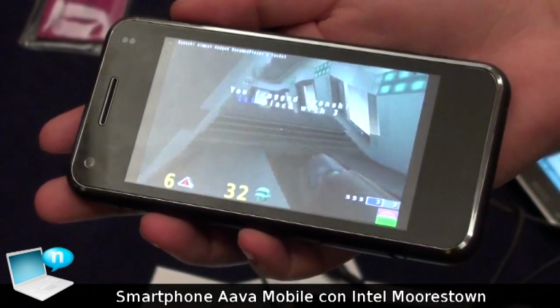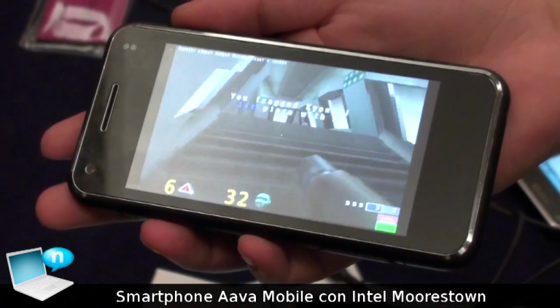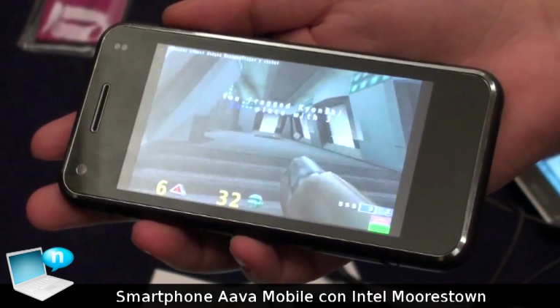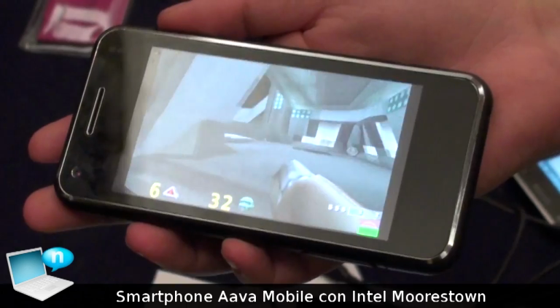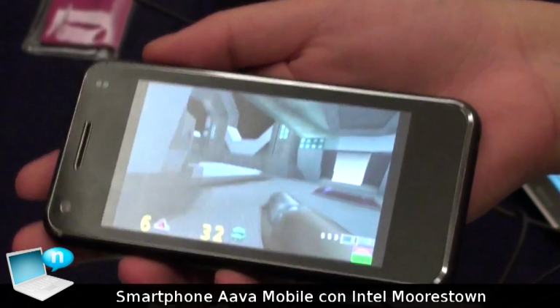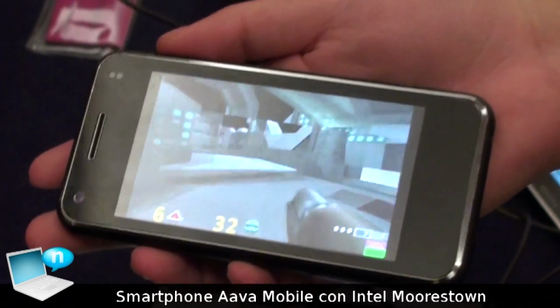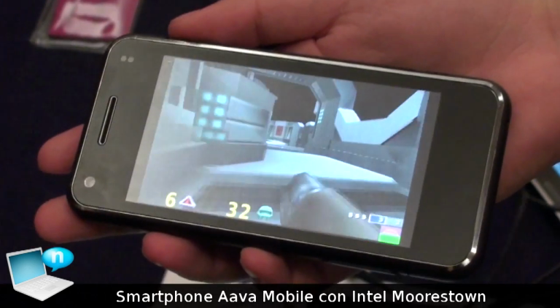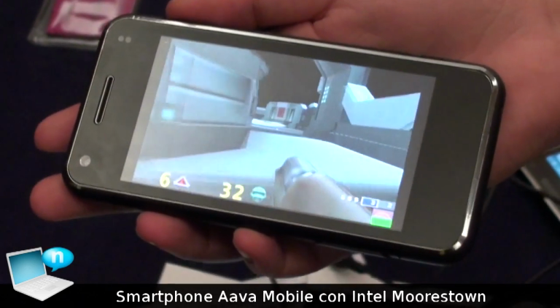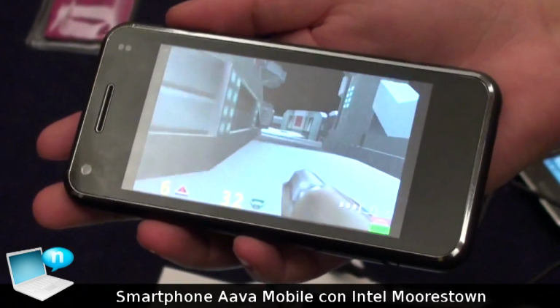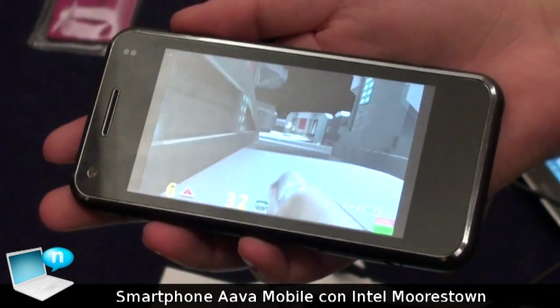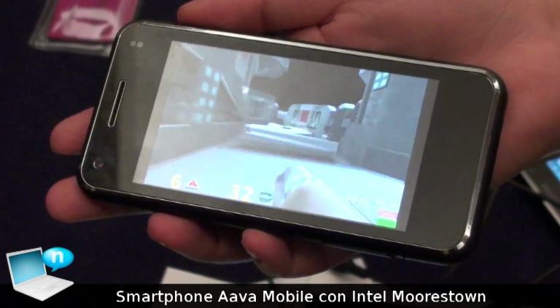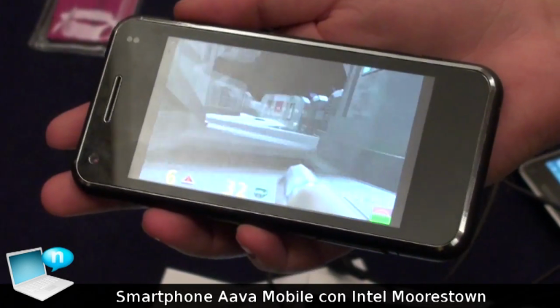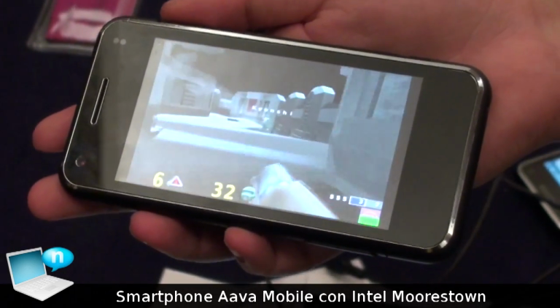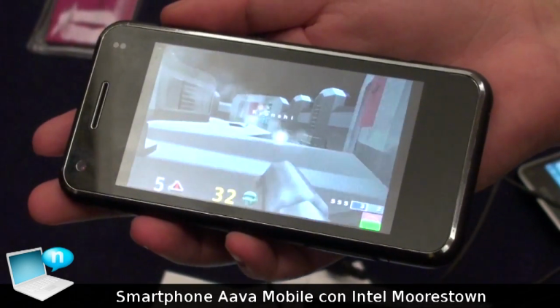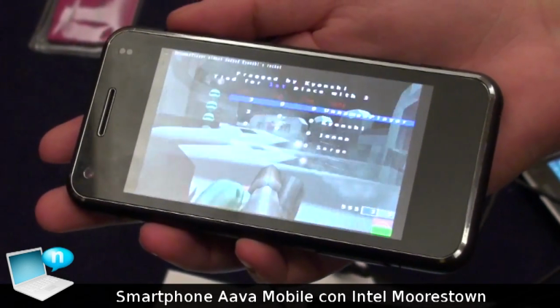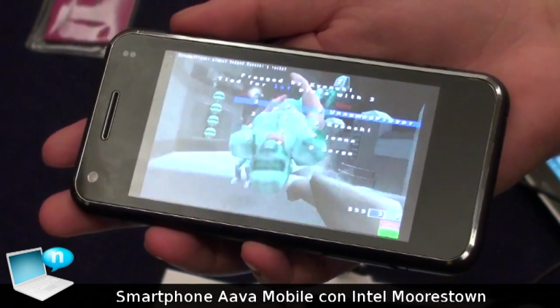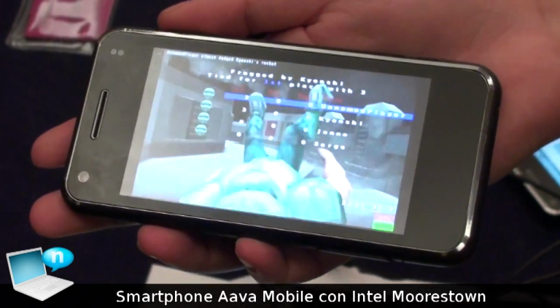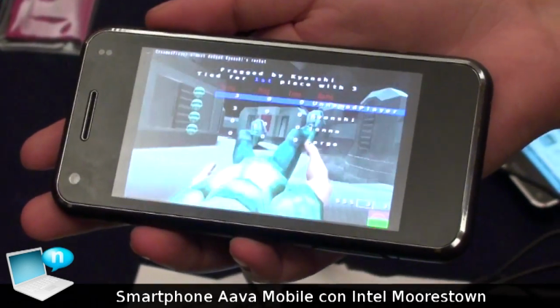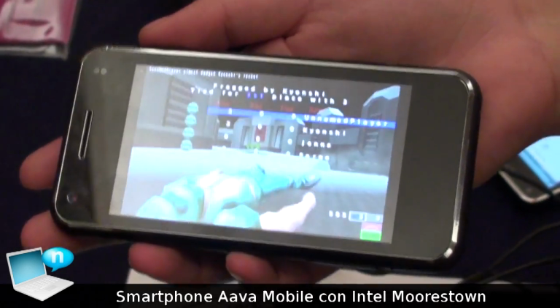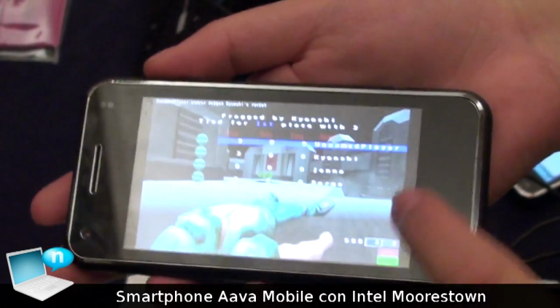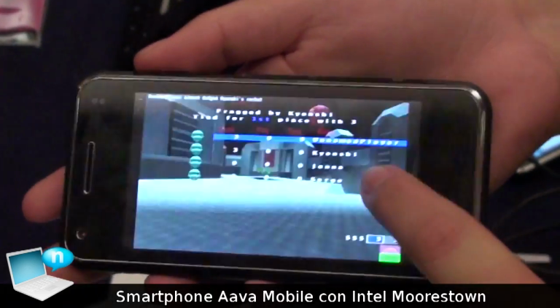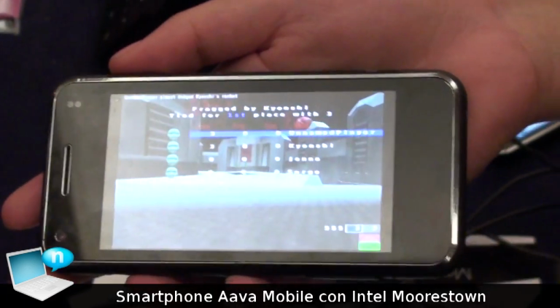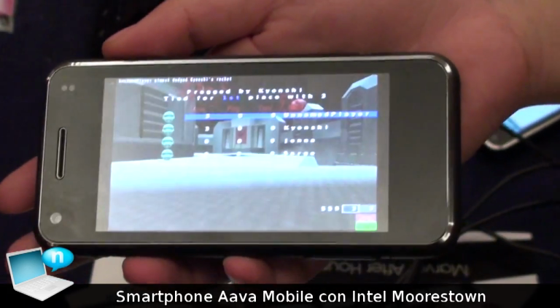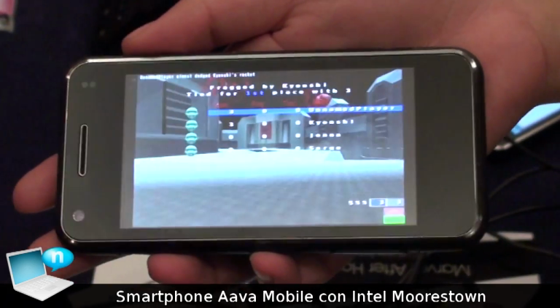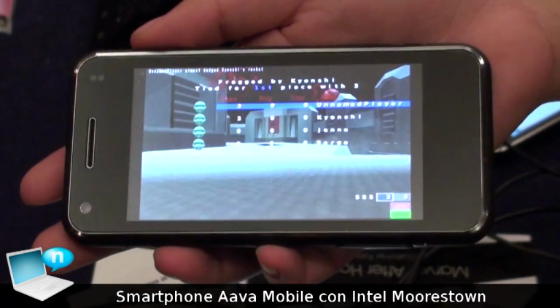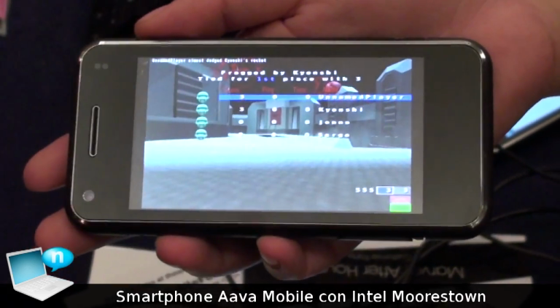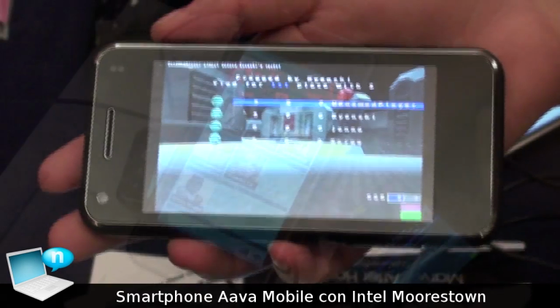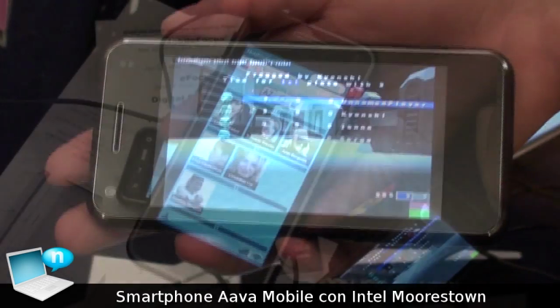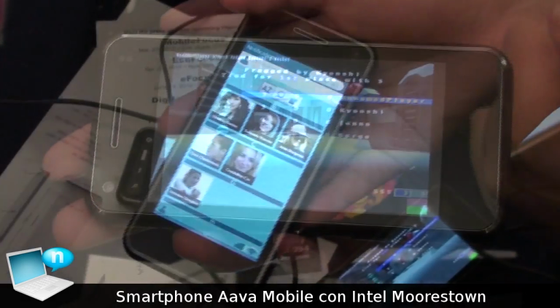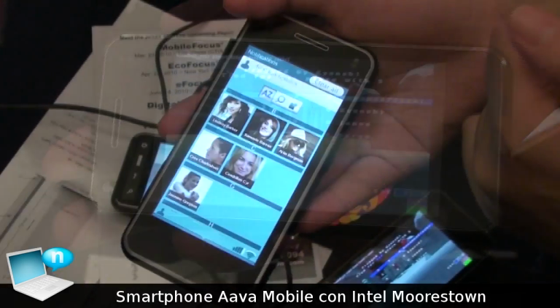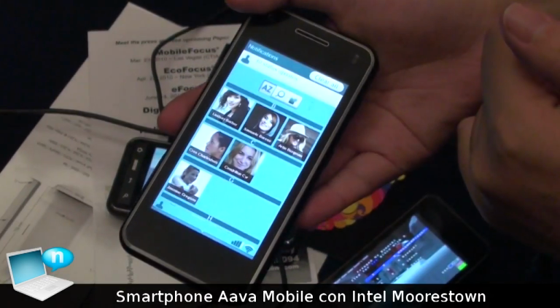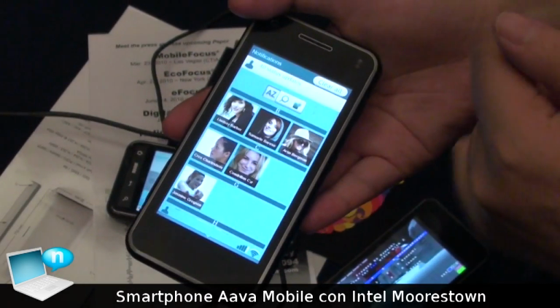It's about 30 FPS. See all your contacts.